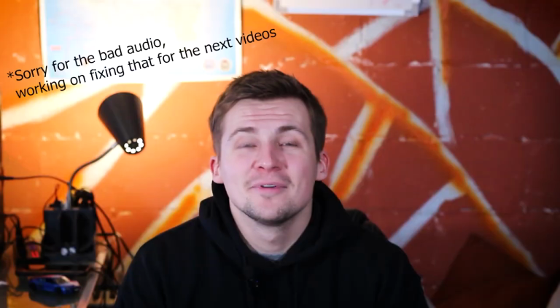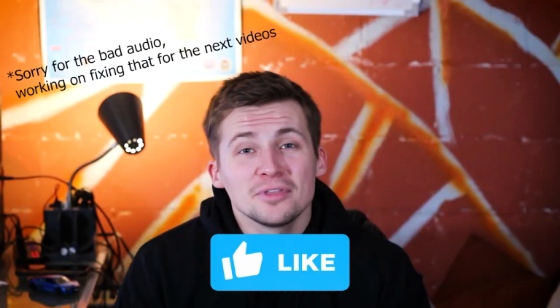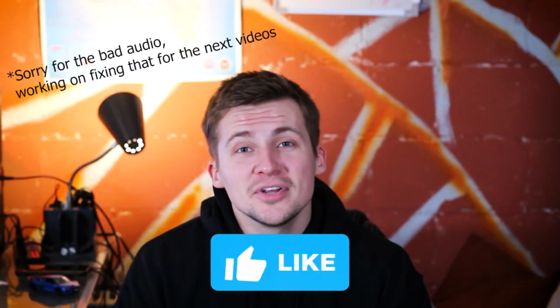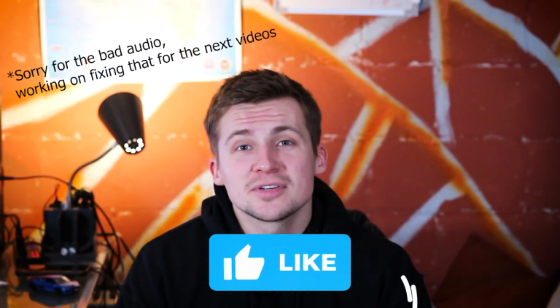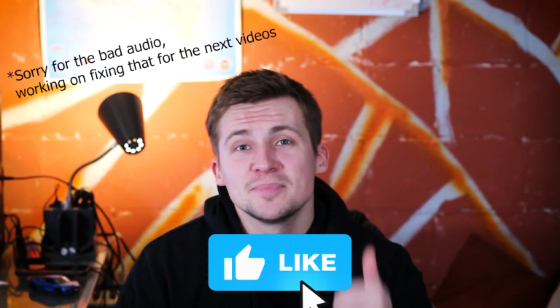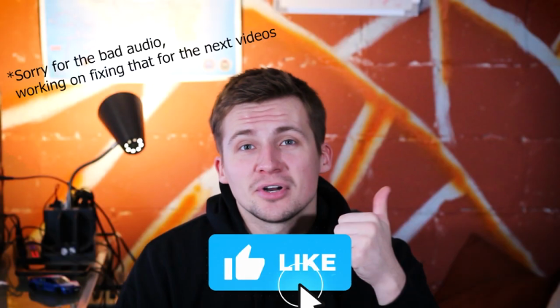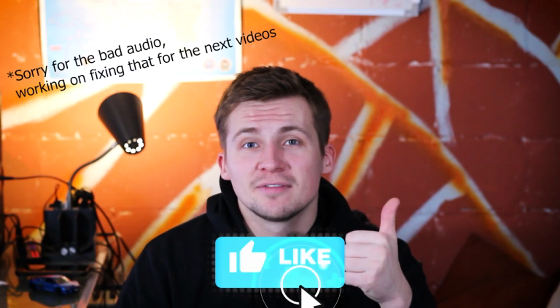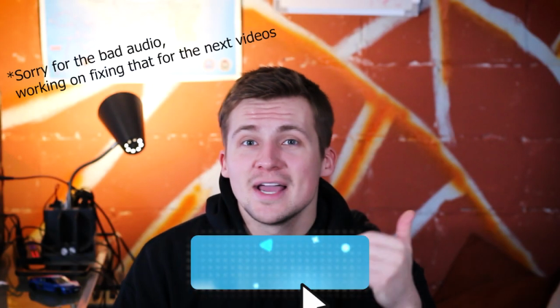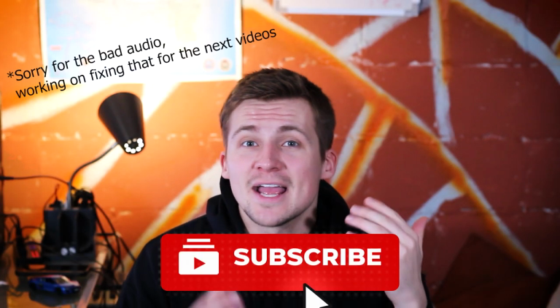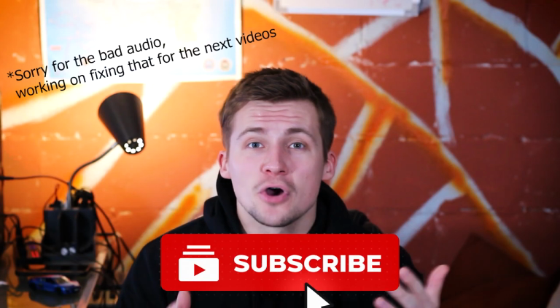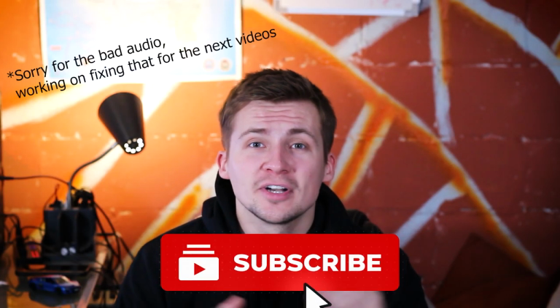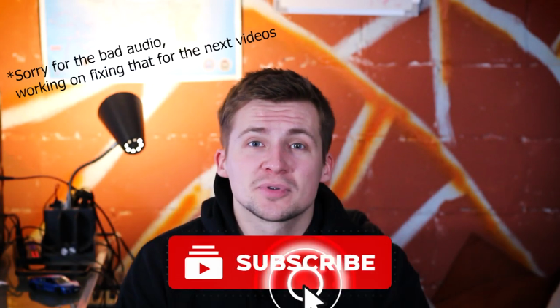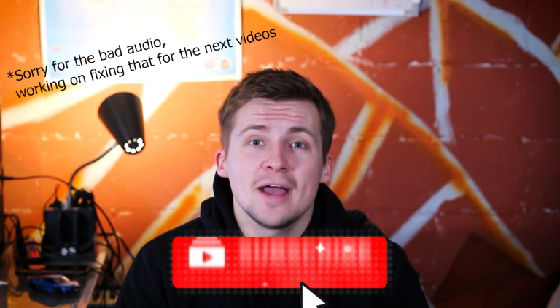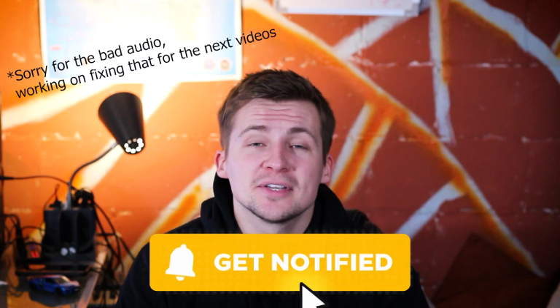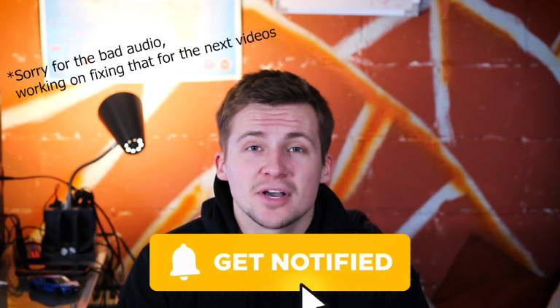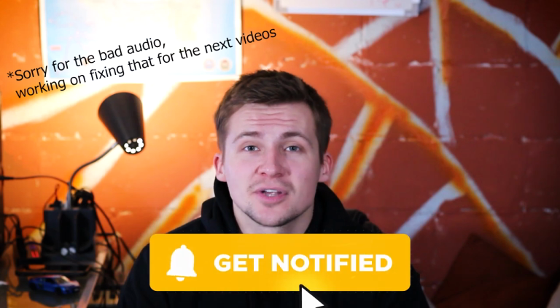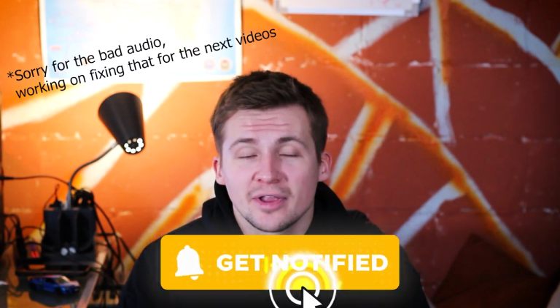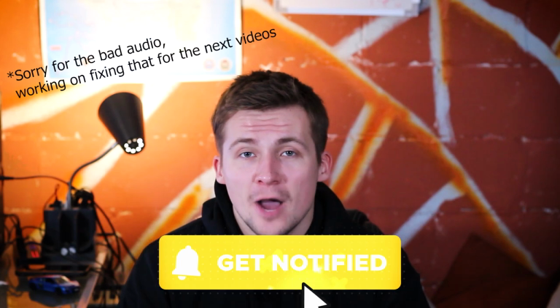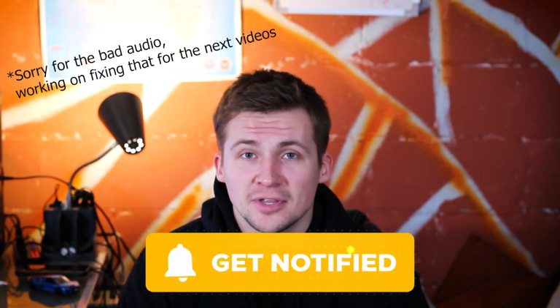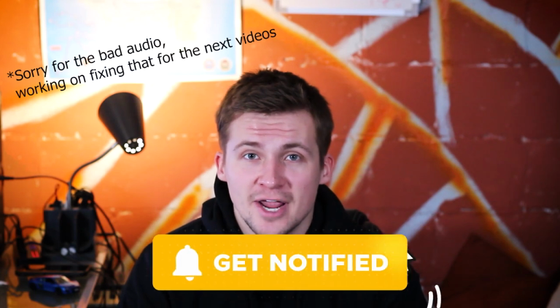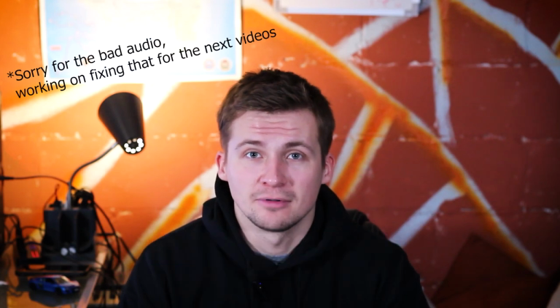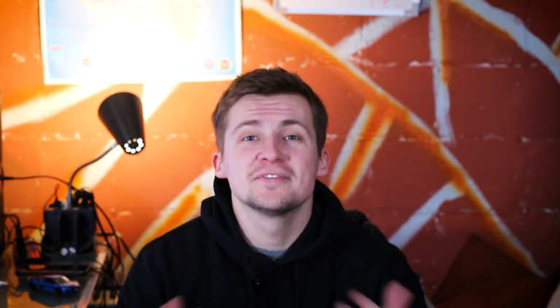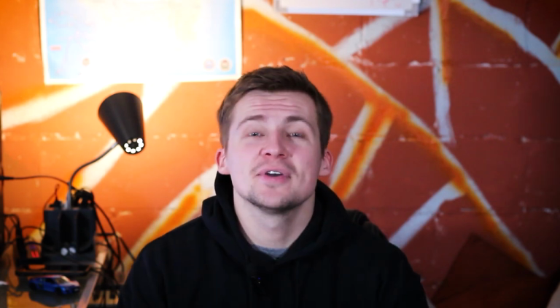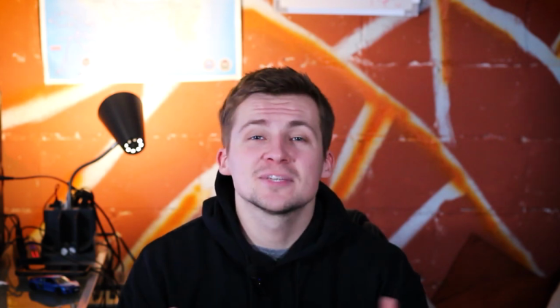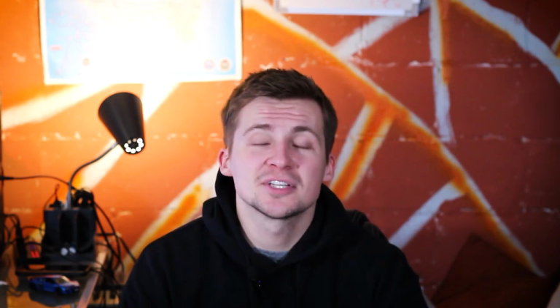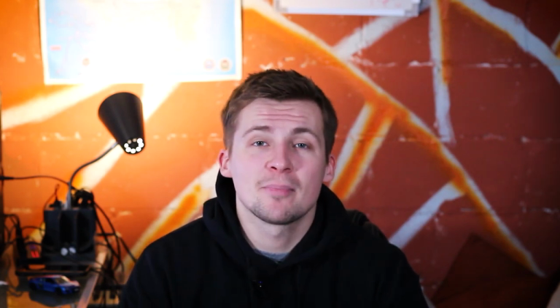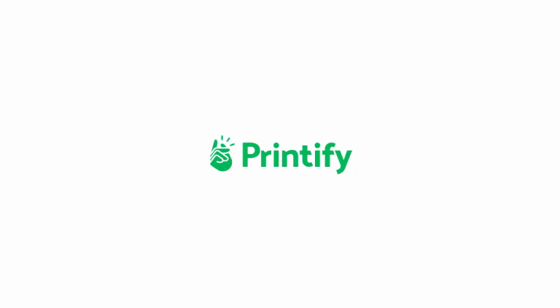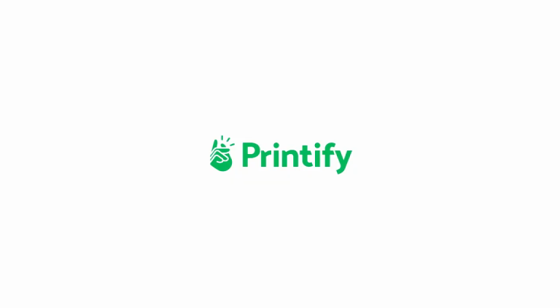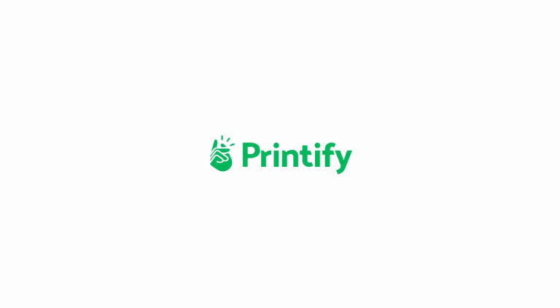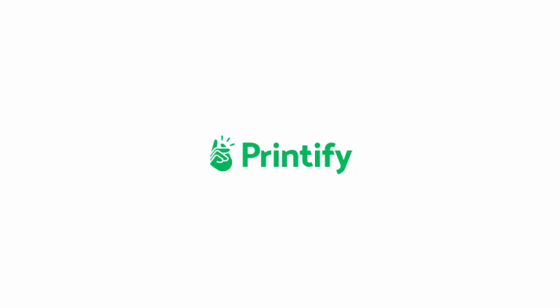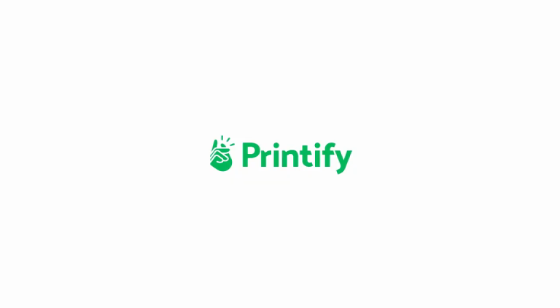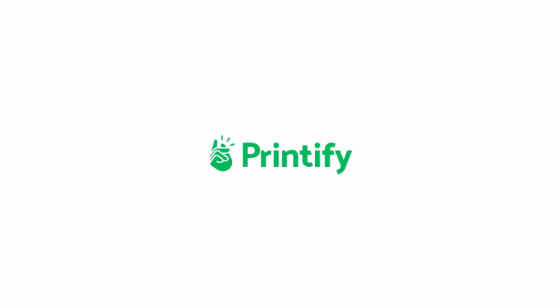Before the video starts be sure to leave a like and don't forget to subscribe because it really does help out the channel. This video is sponsored by Printify, but more on that later.